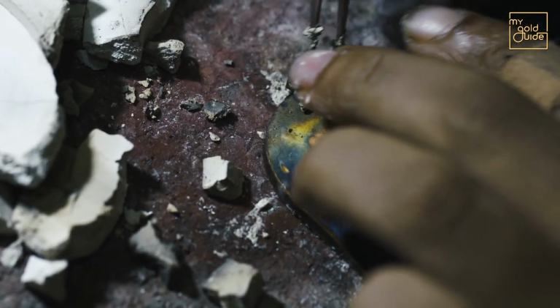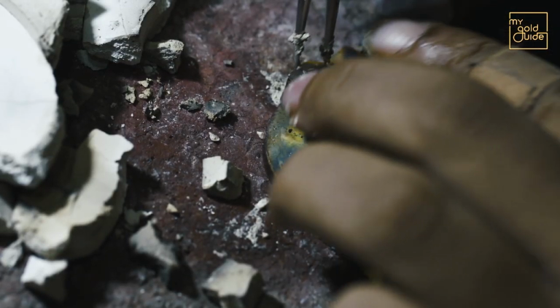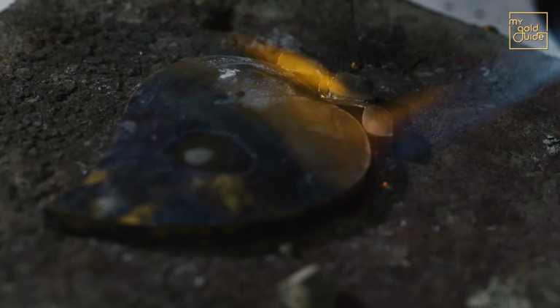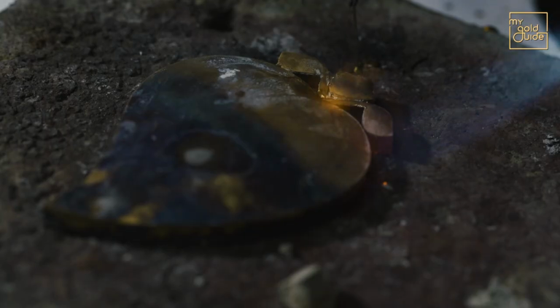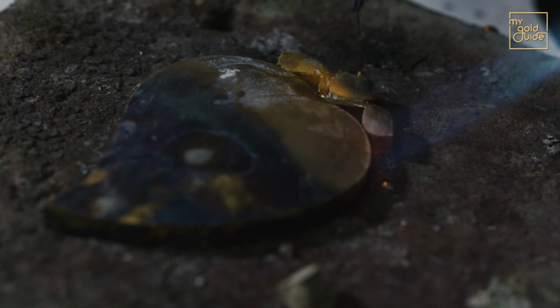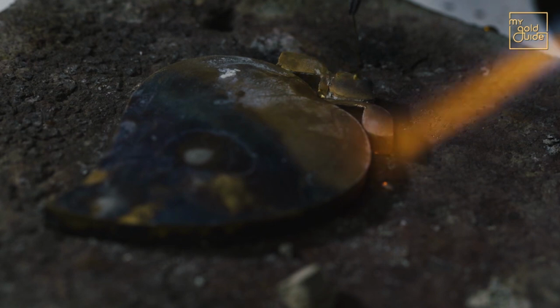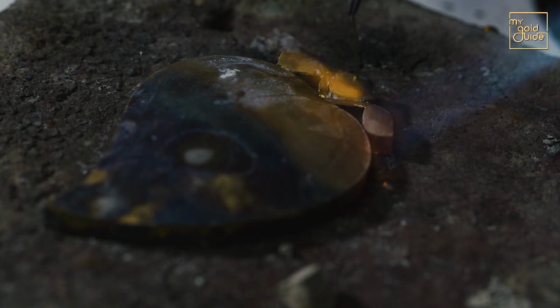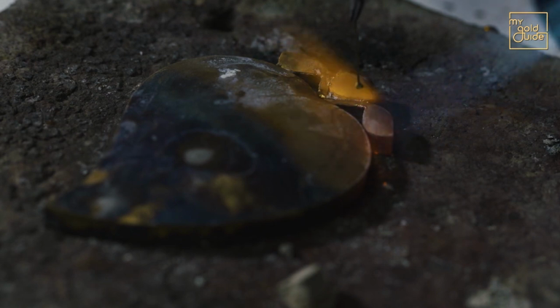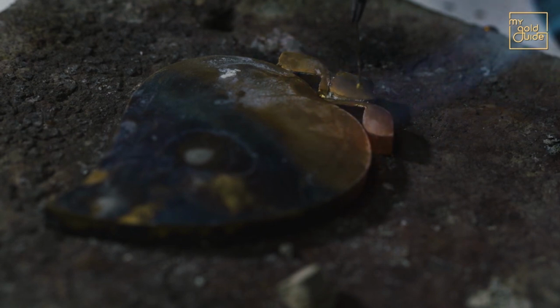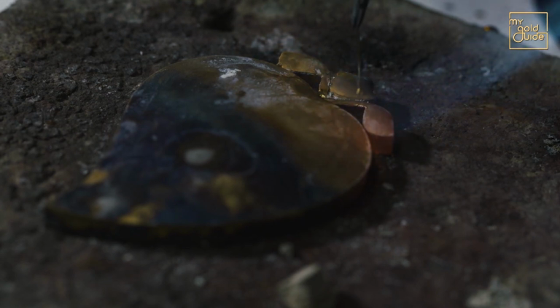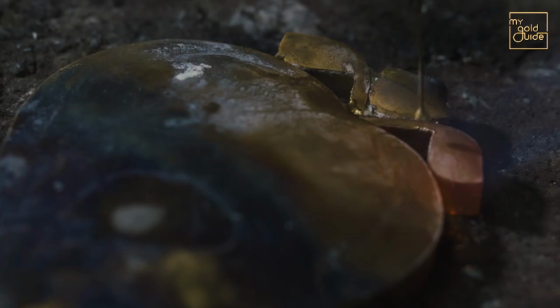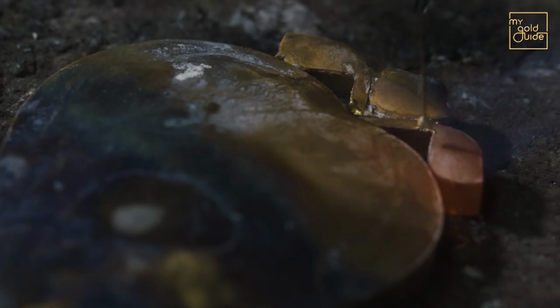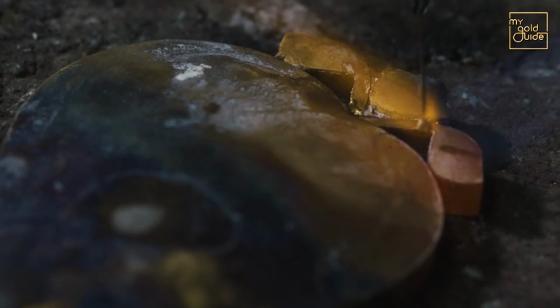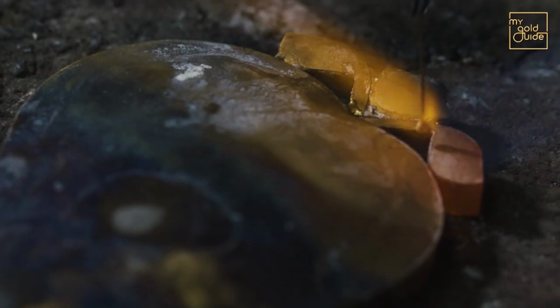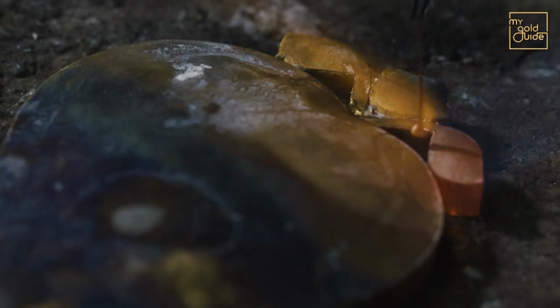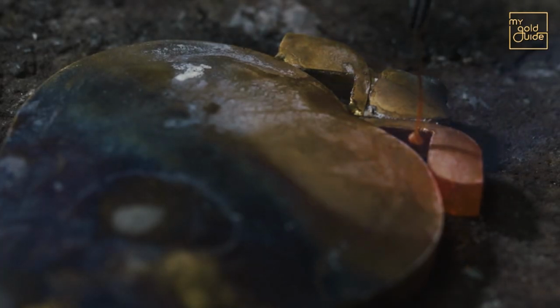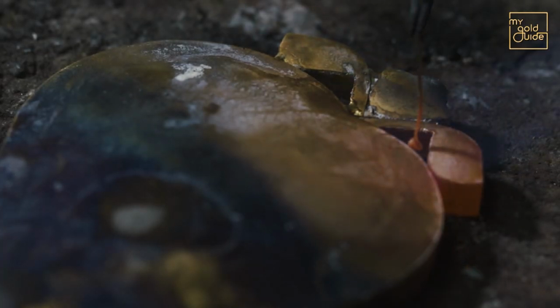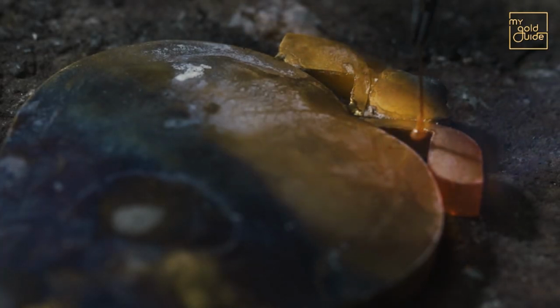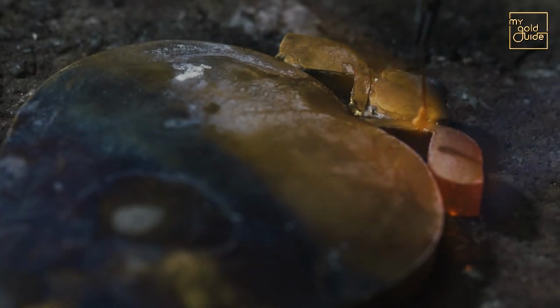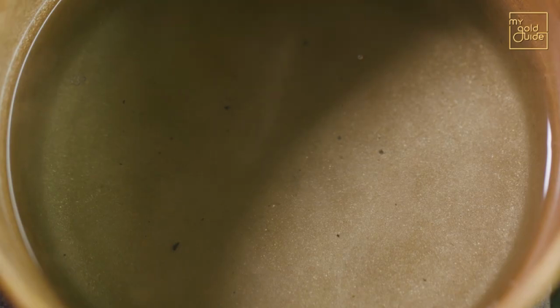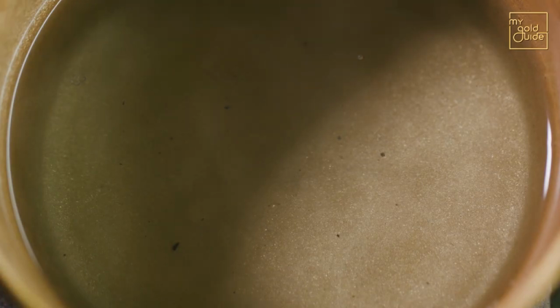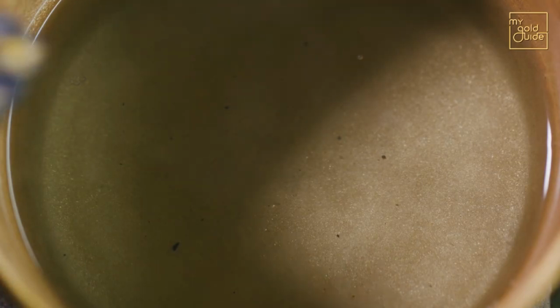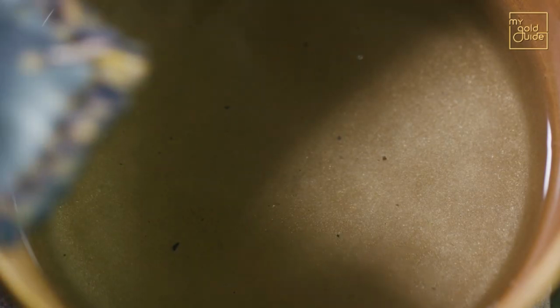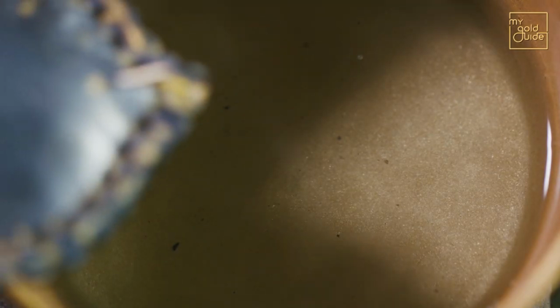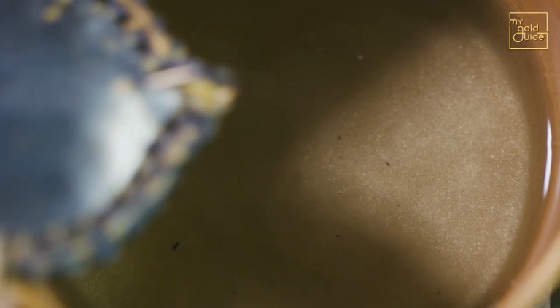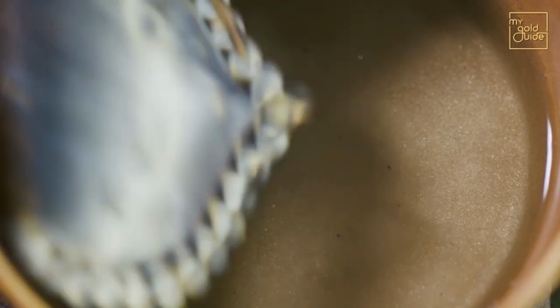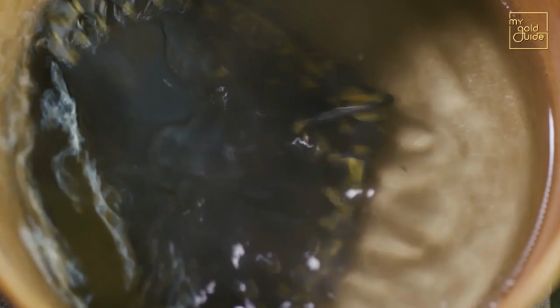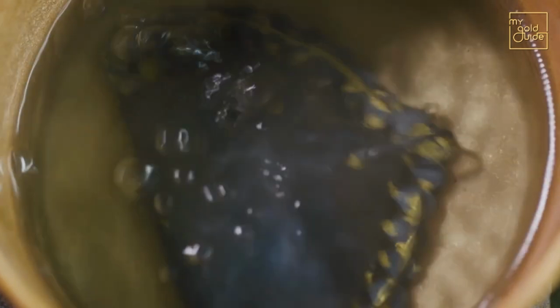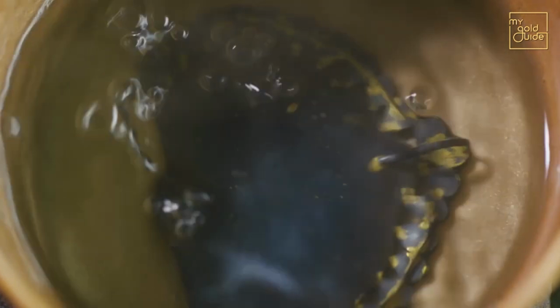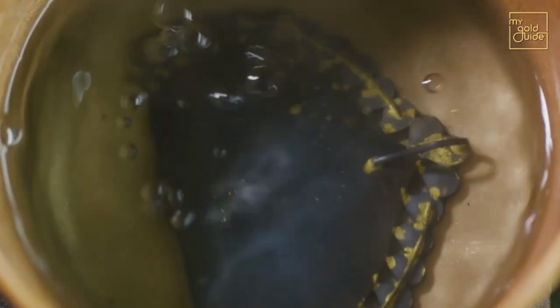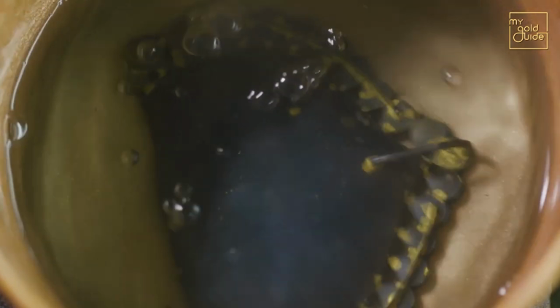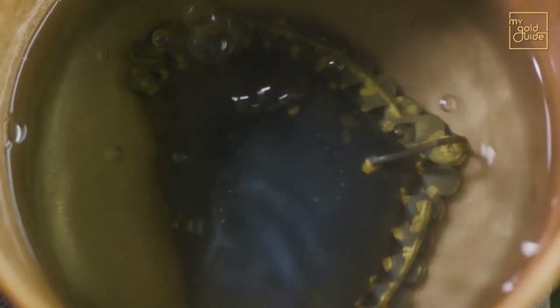The gold changes colour to black because of the layer of carbon, which when immersed in acid, retains its golden sheen.